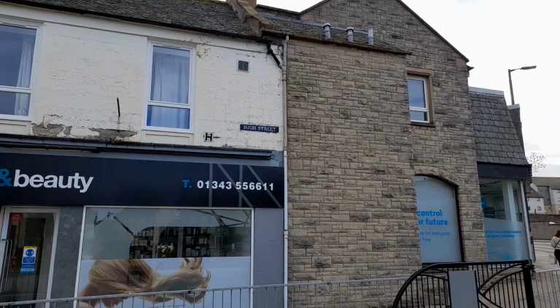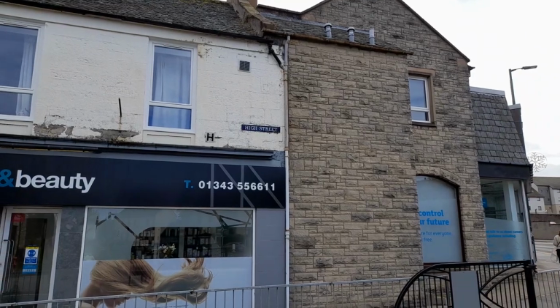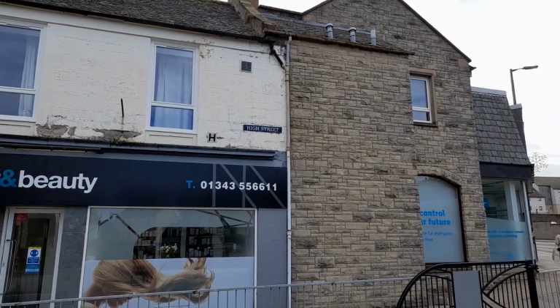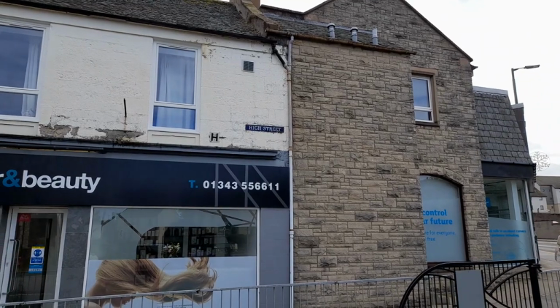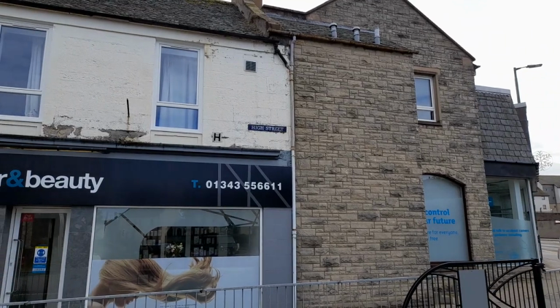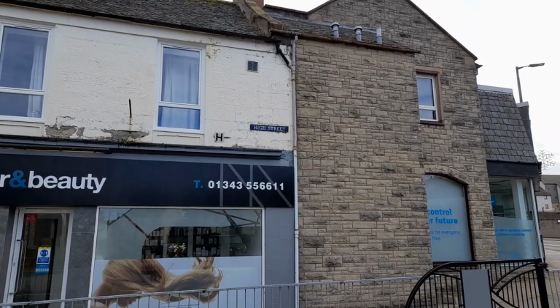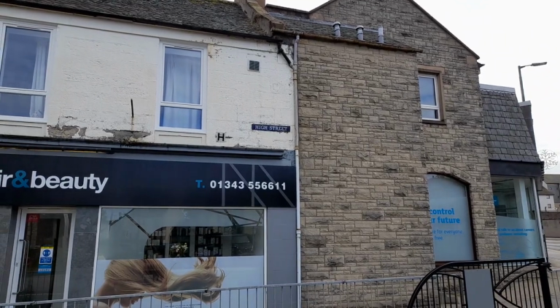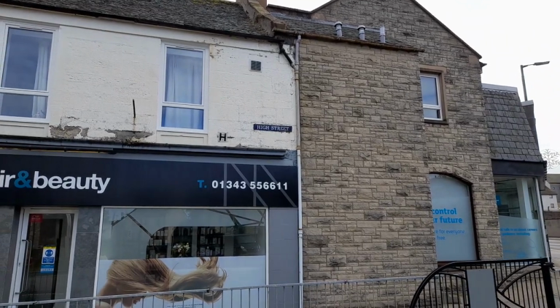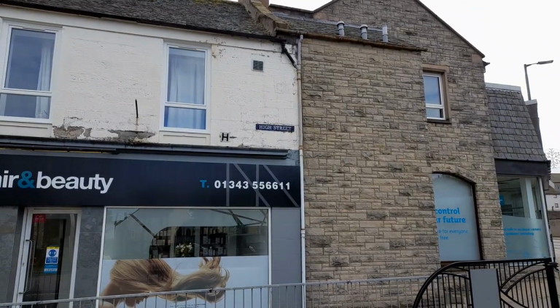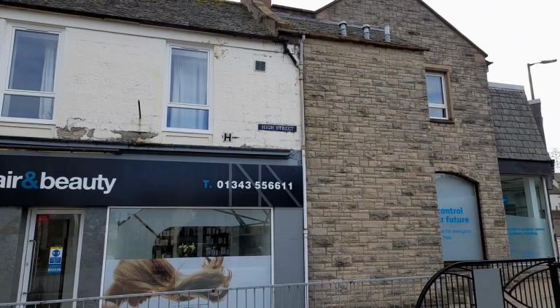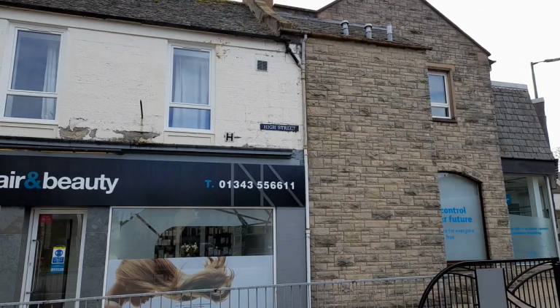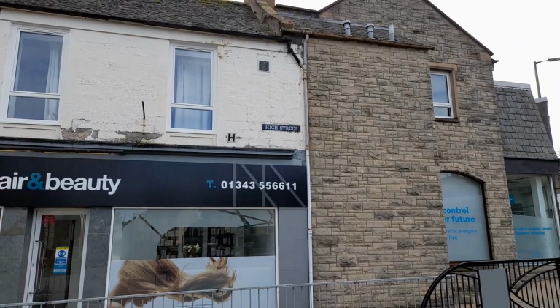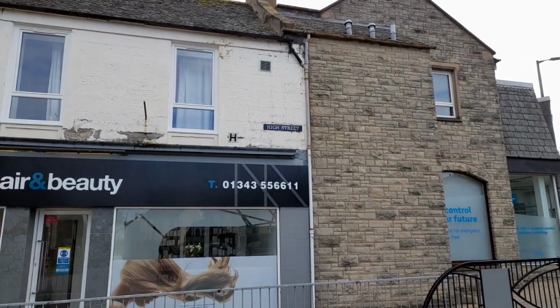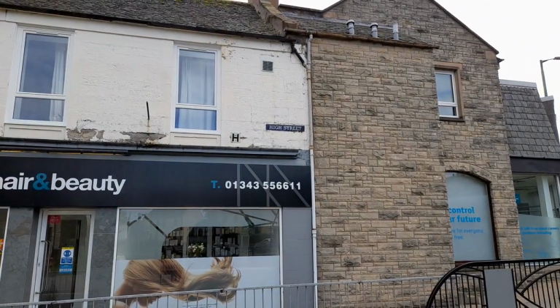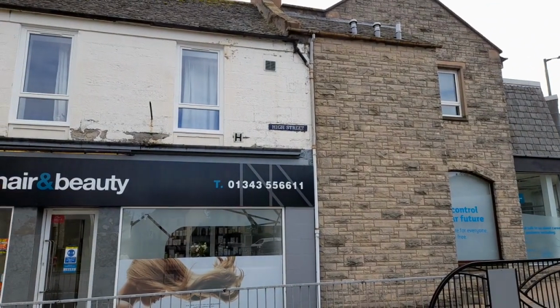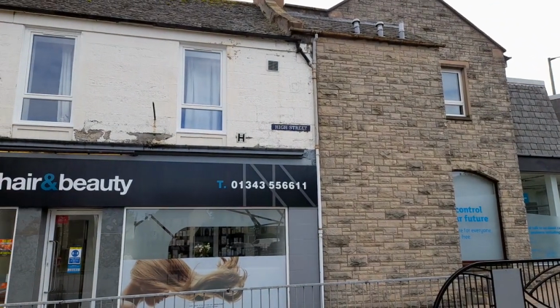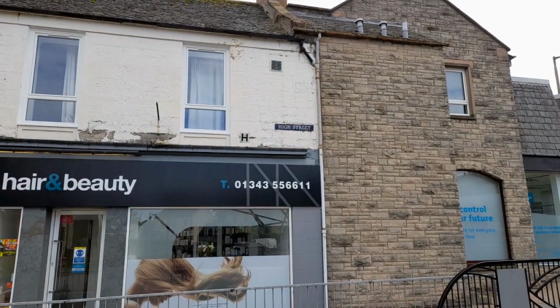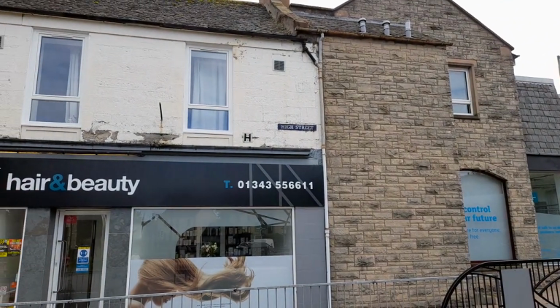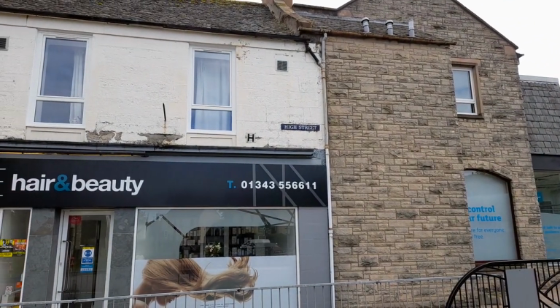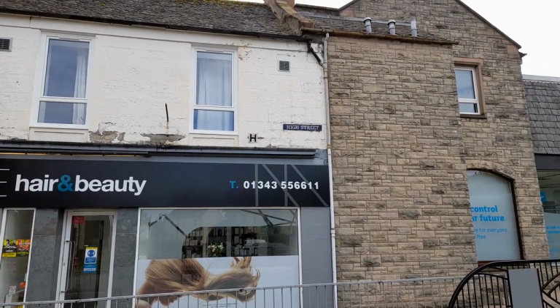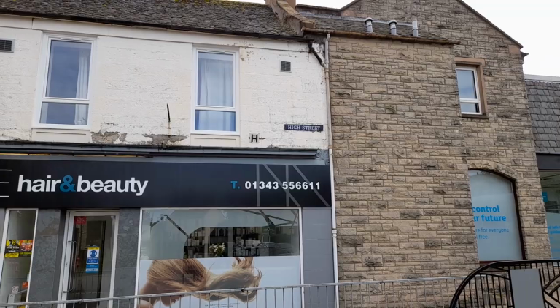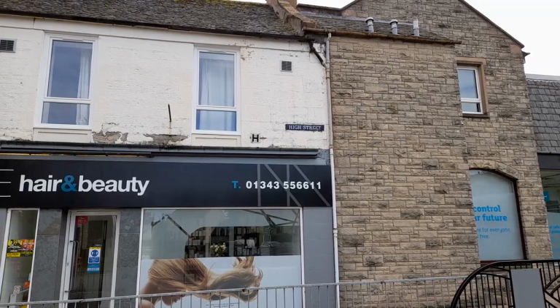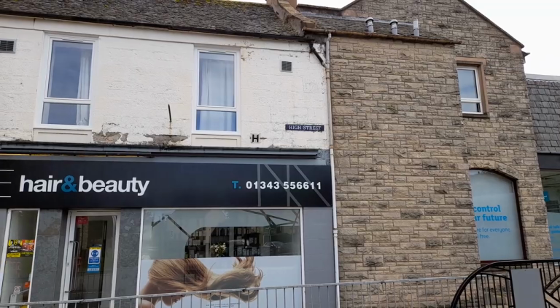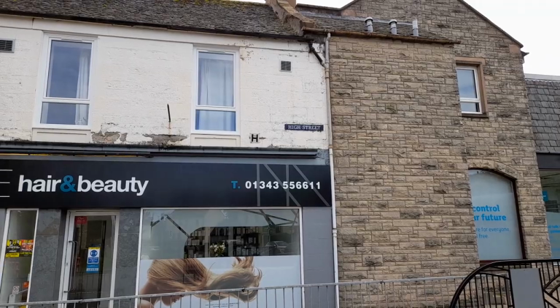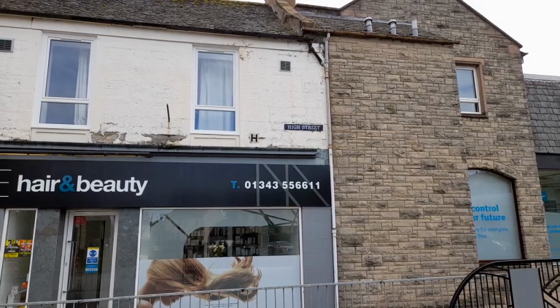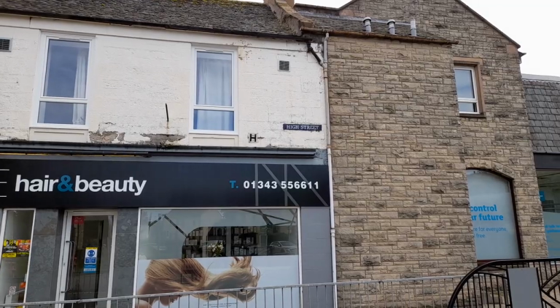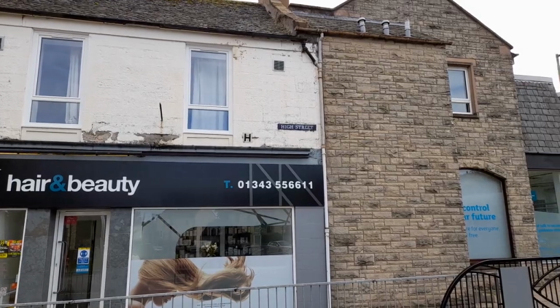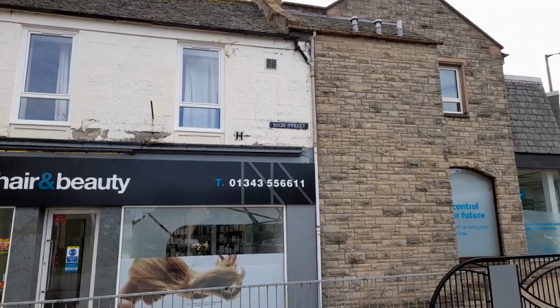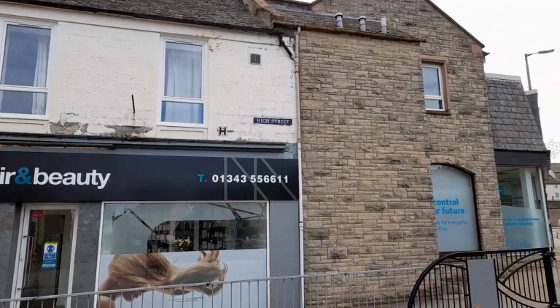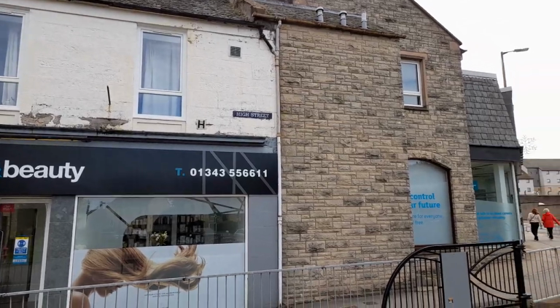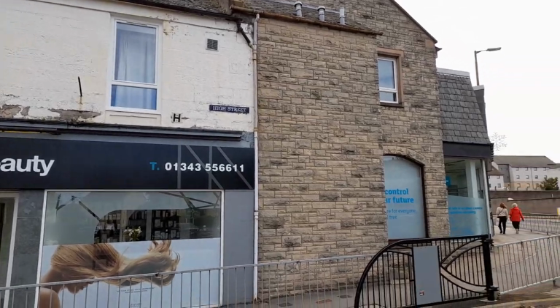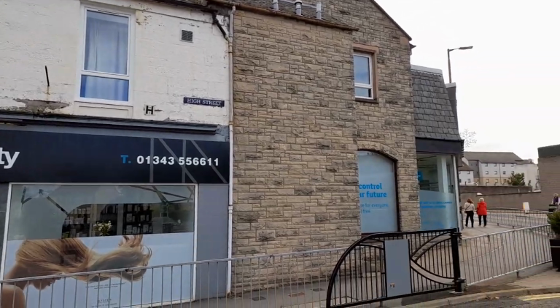Hello viewers, today we're on the High Street and we're in Elgin, up in the north of Scotland.